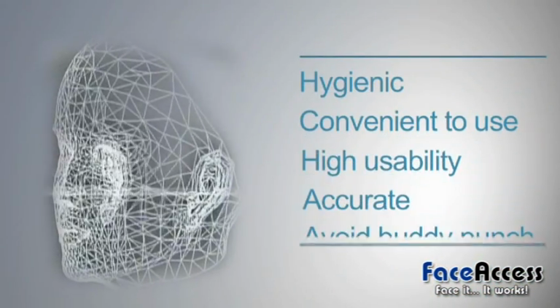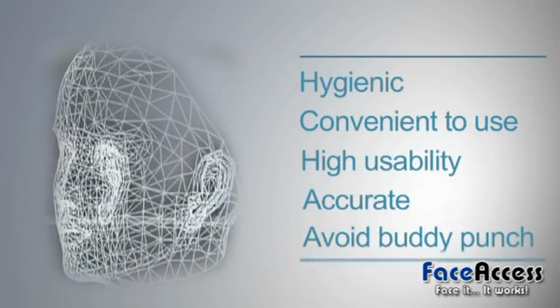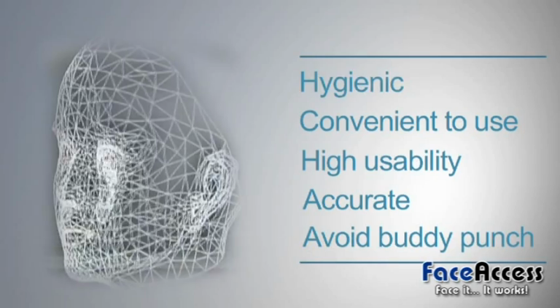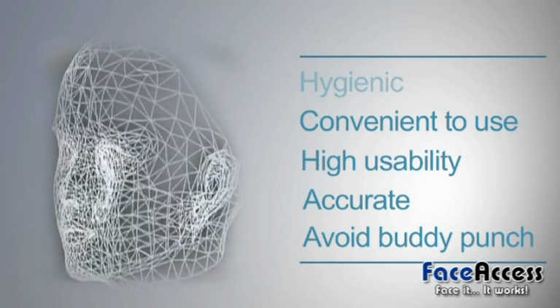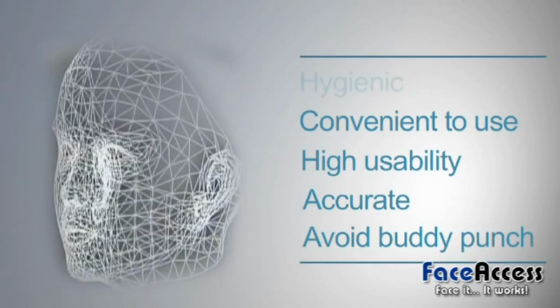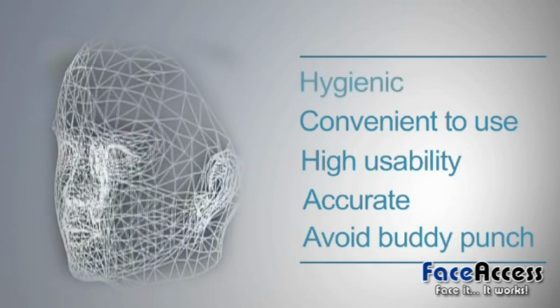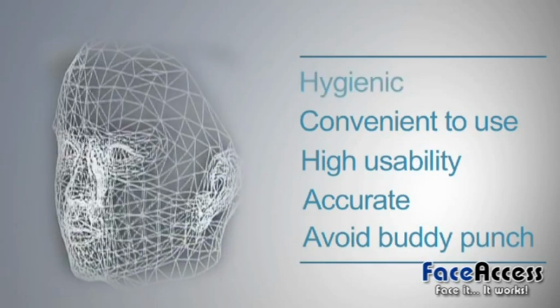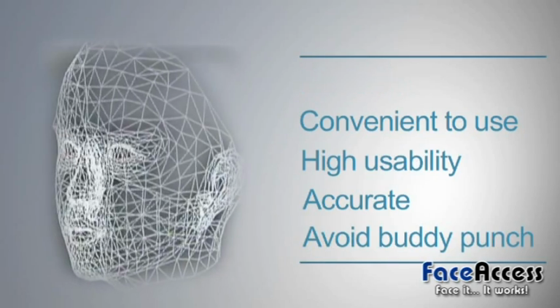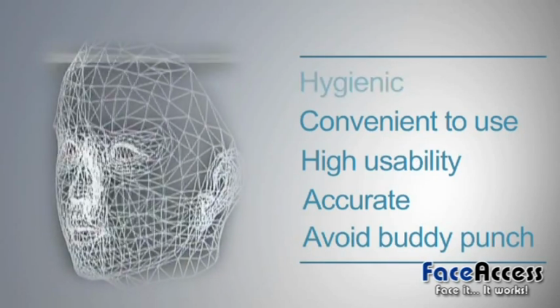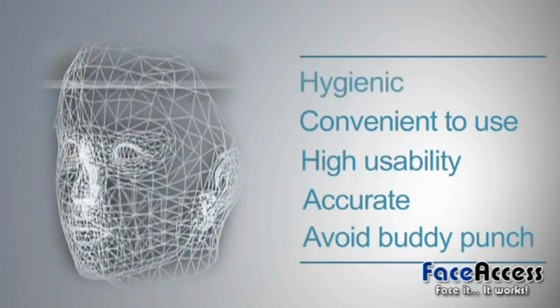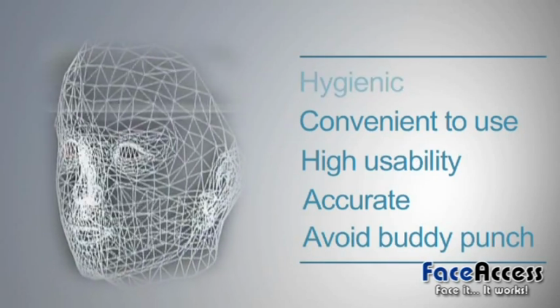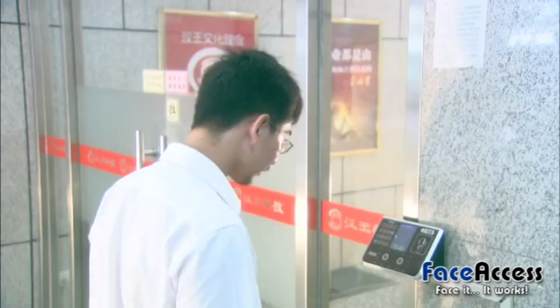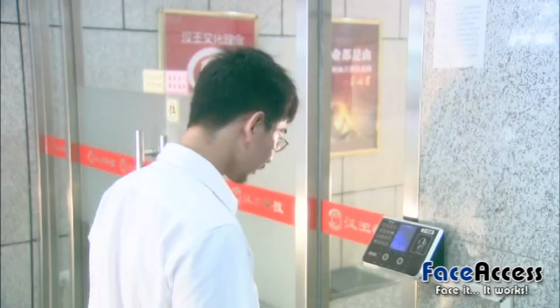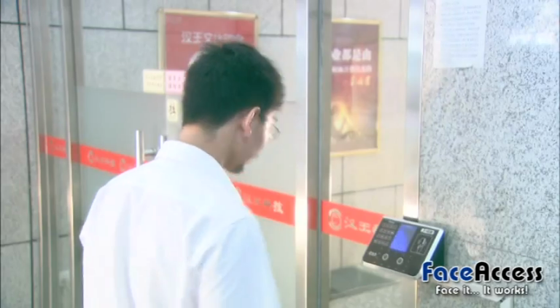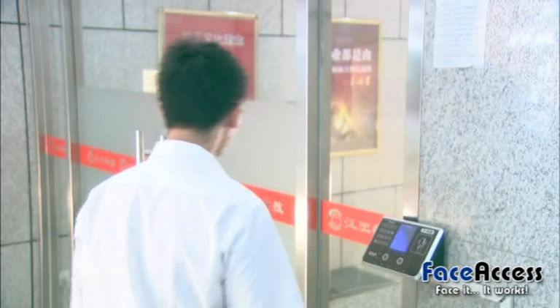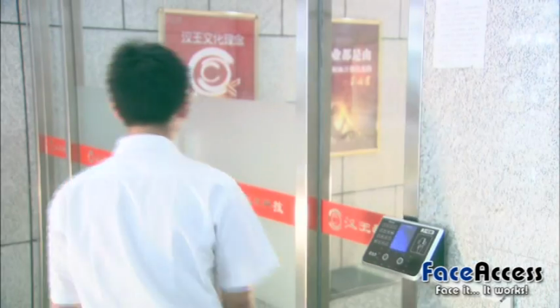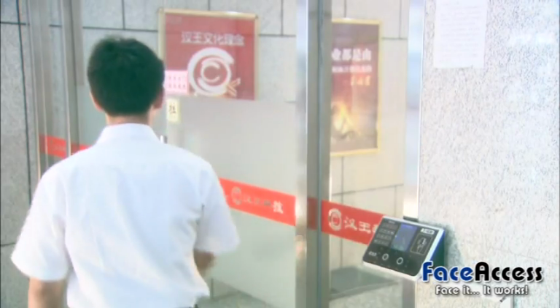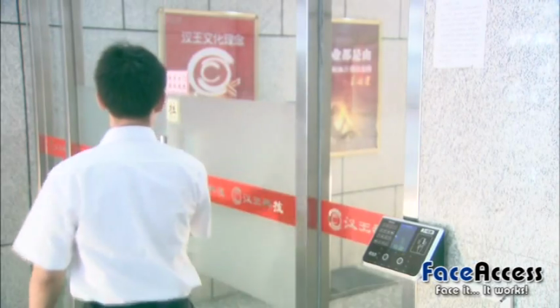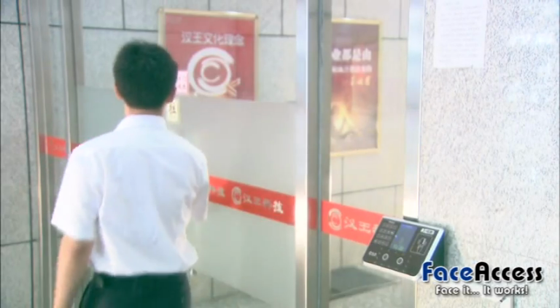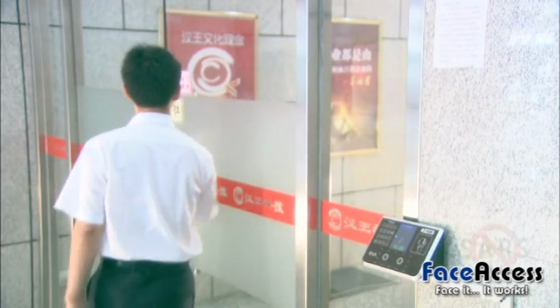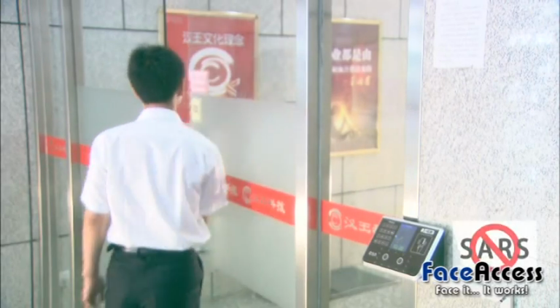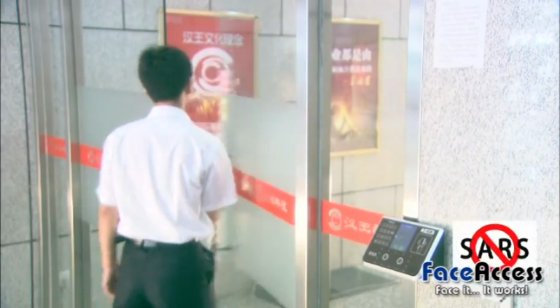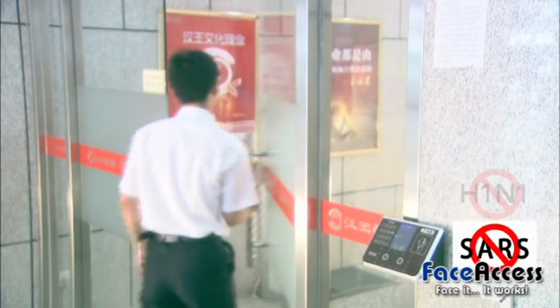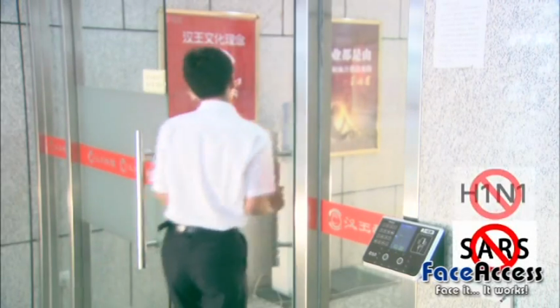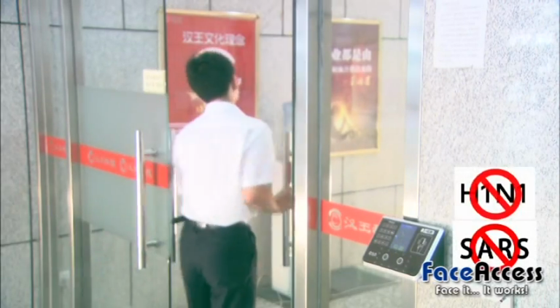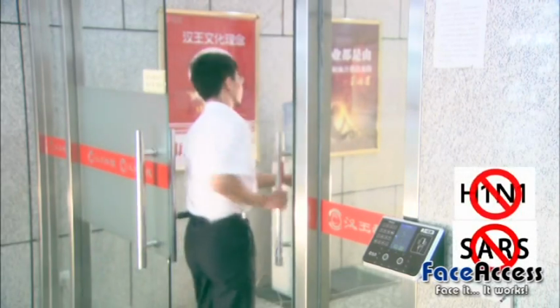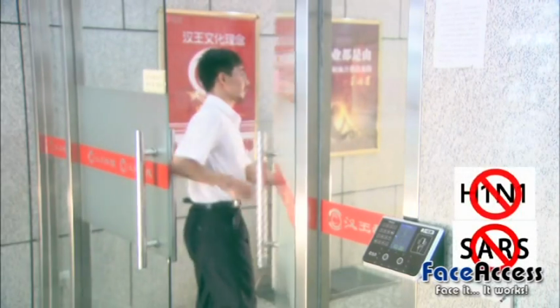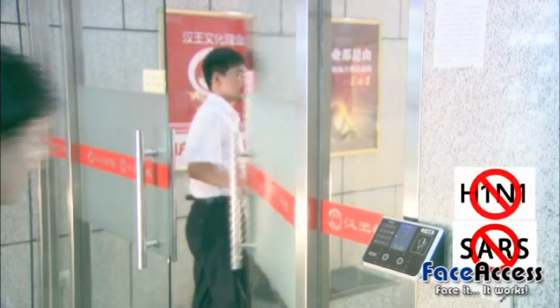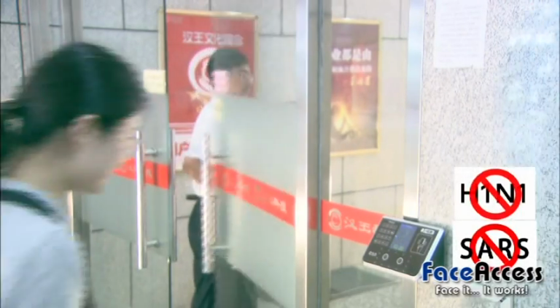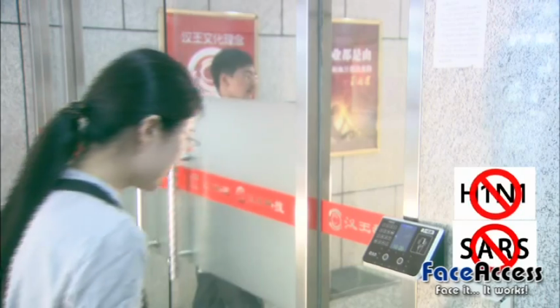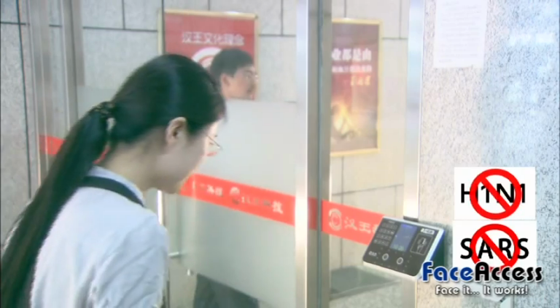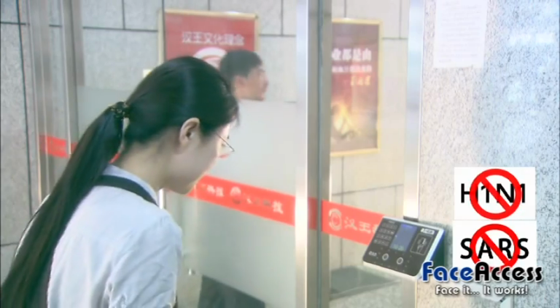Number one: hygienic. Just look — no touching. It avoids infection.